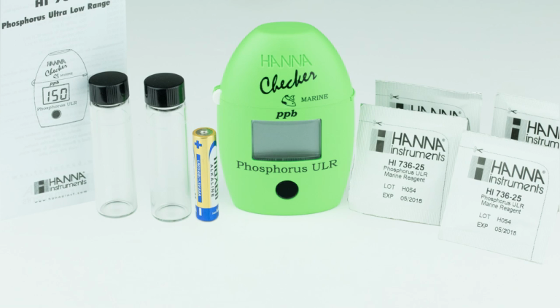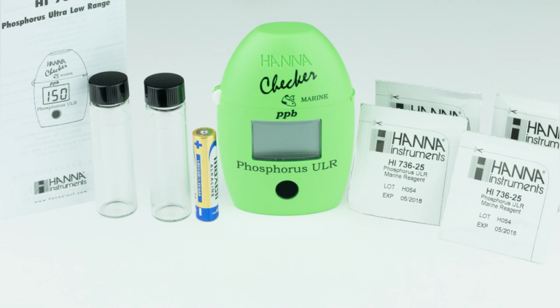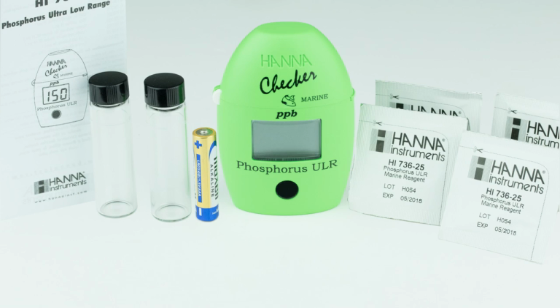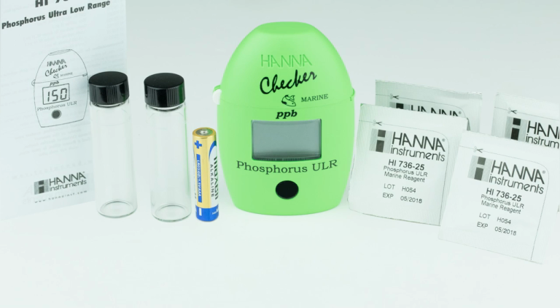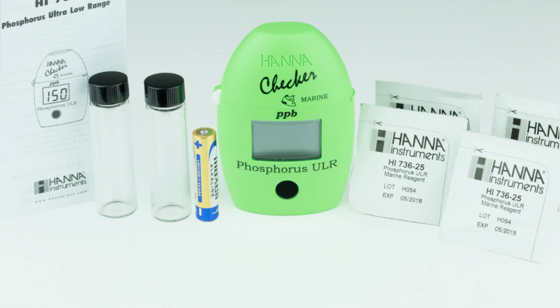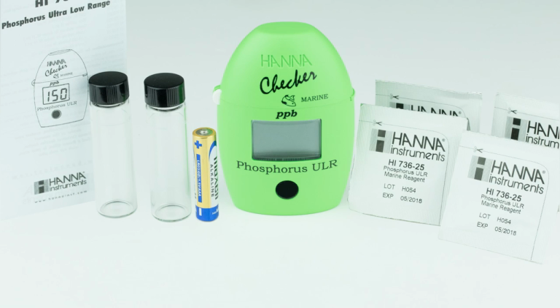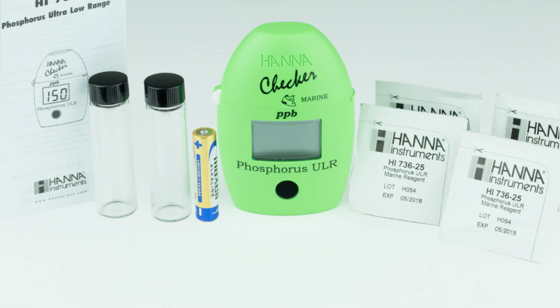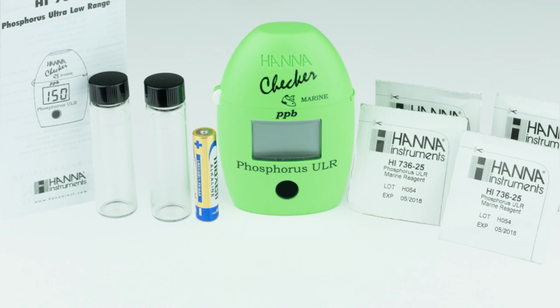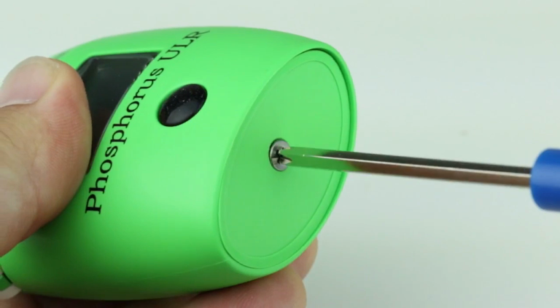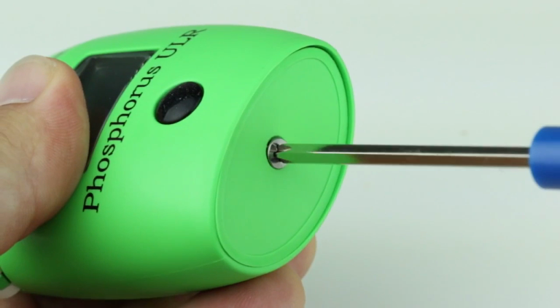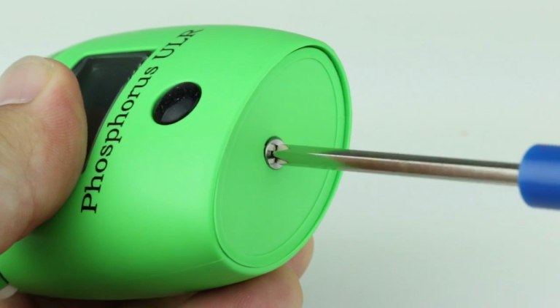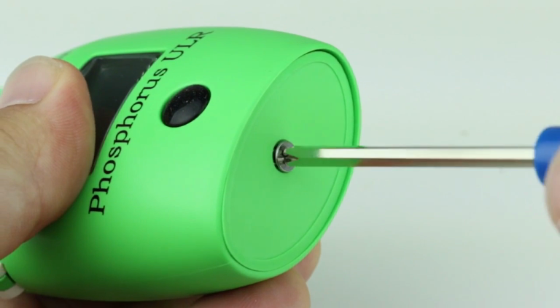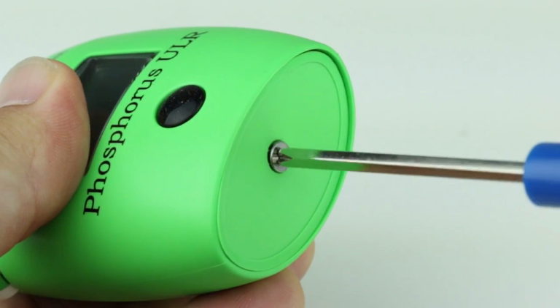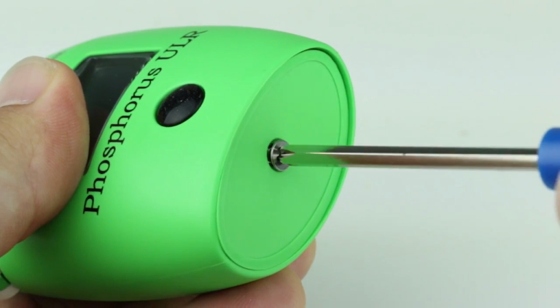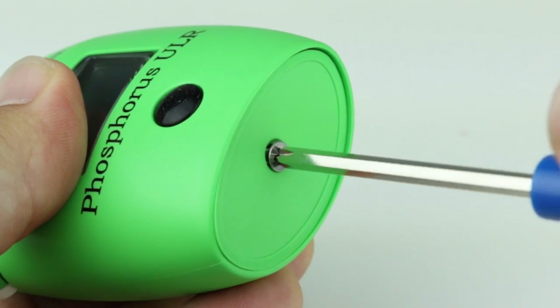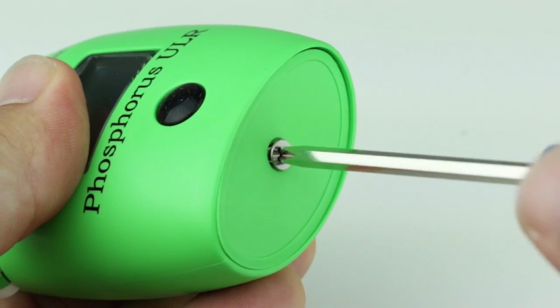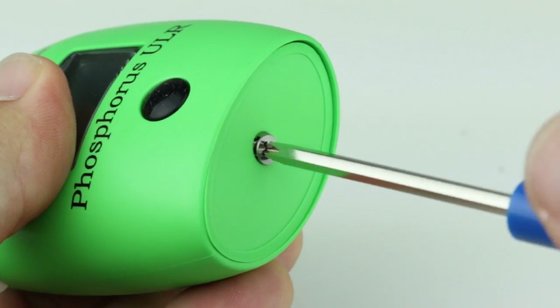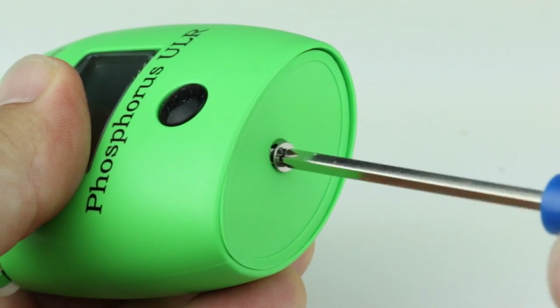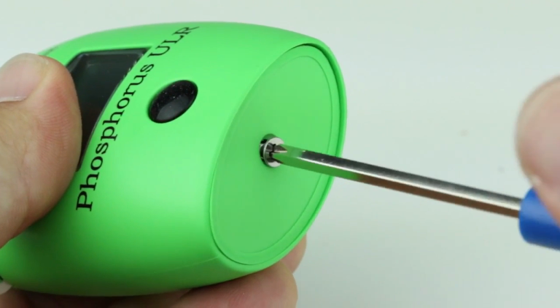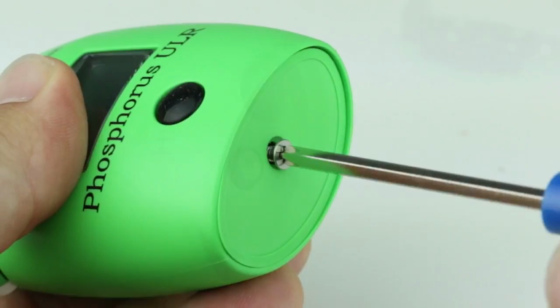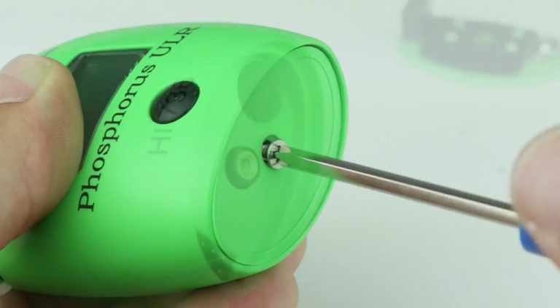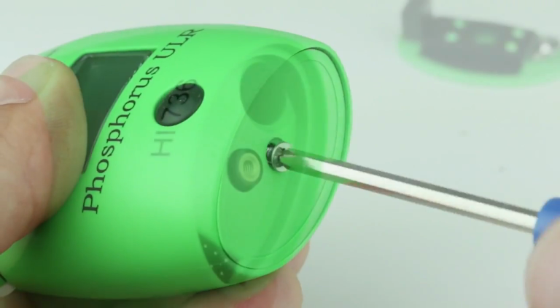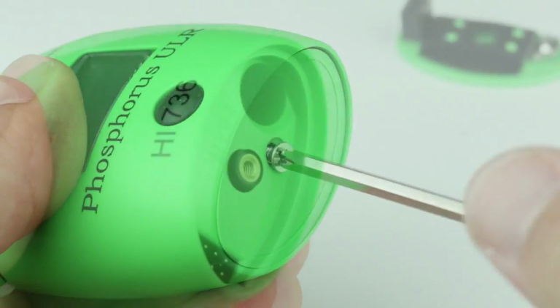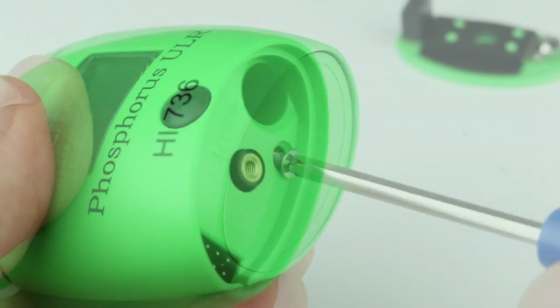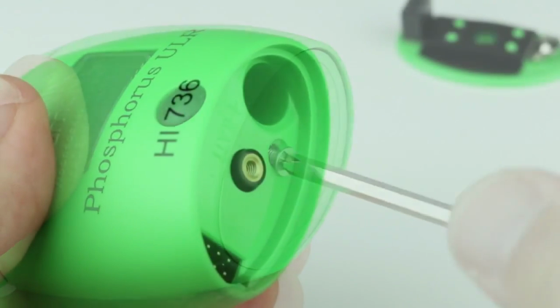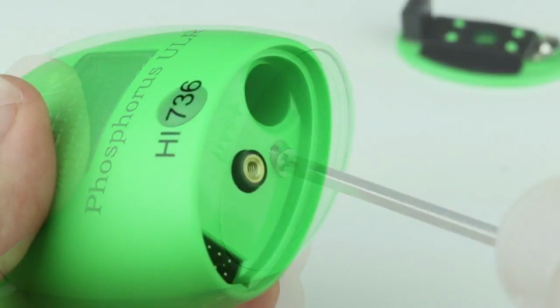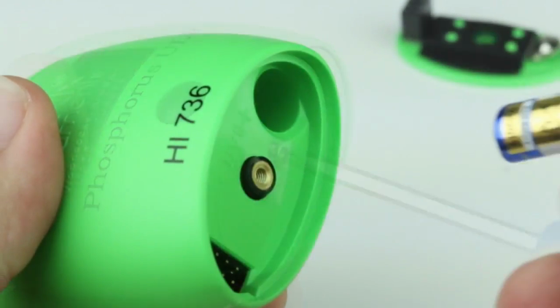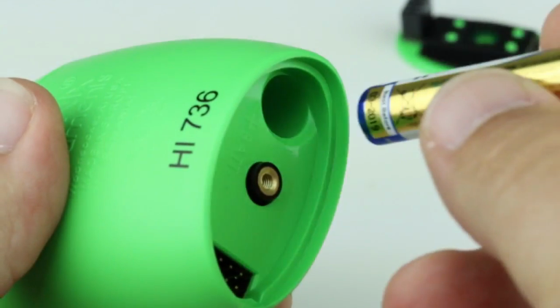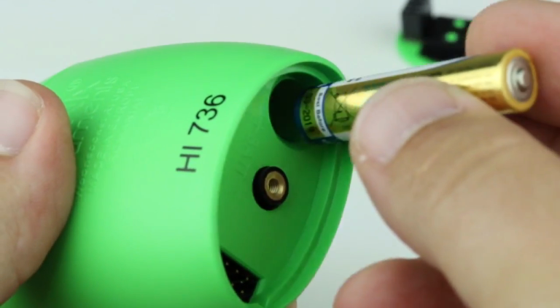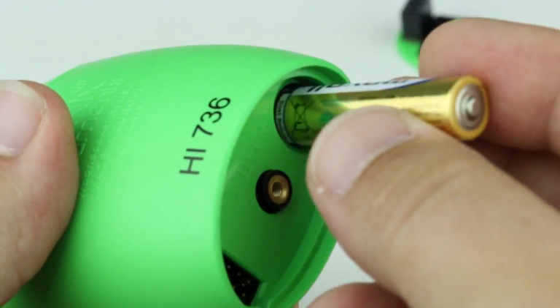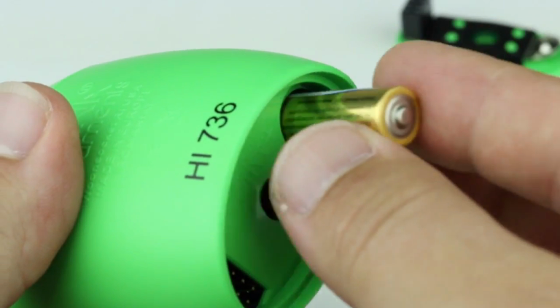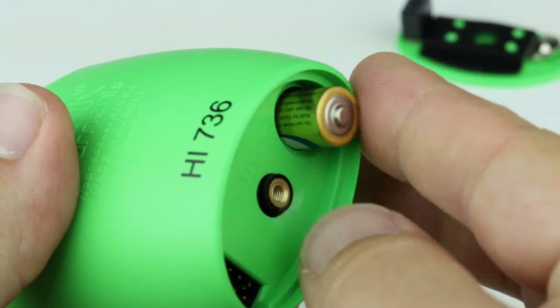When you first receive your checker, install the battery in the compartment on the underside of the meter.